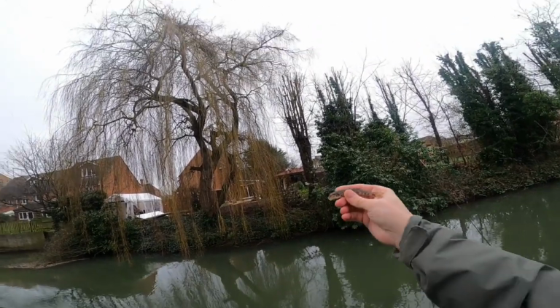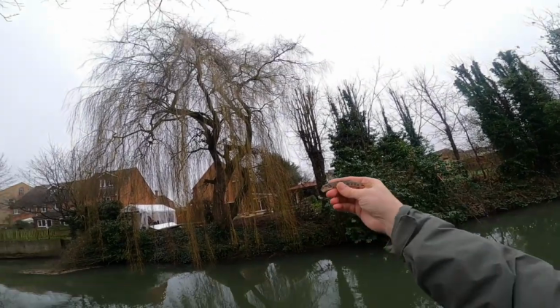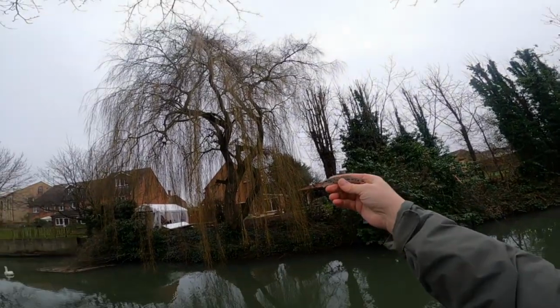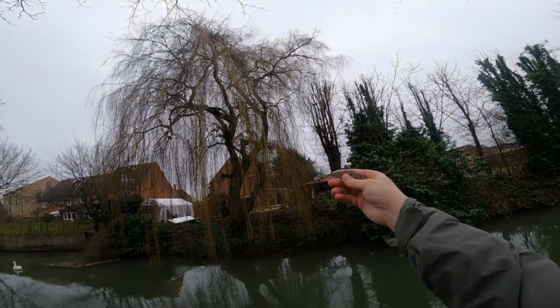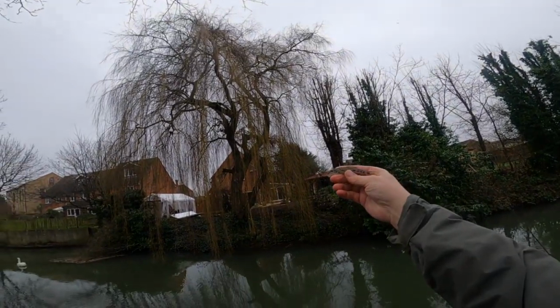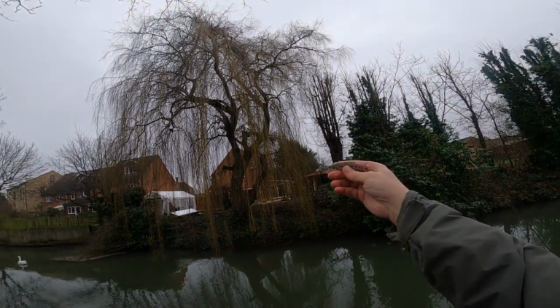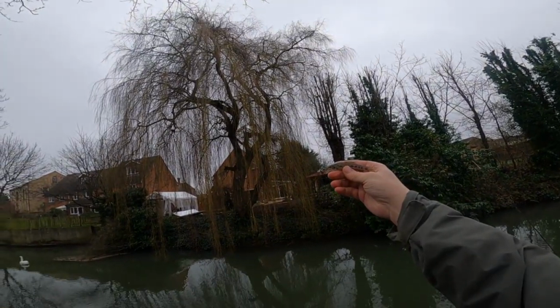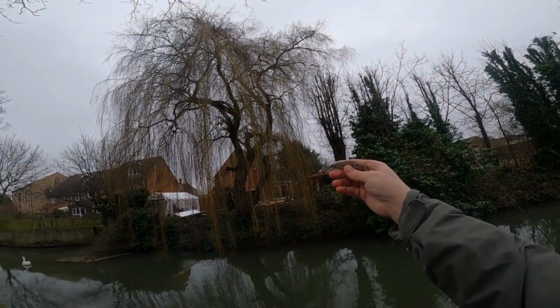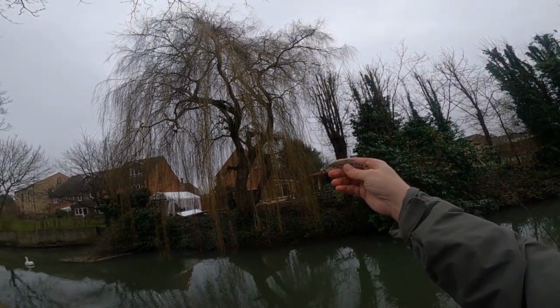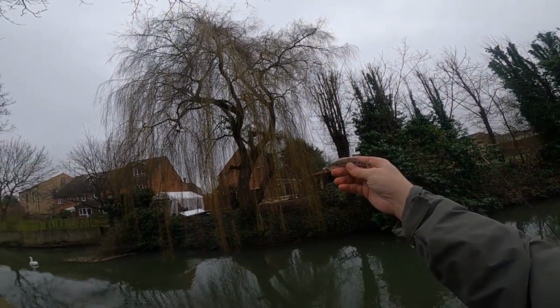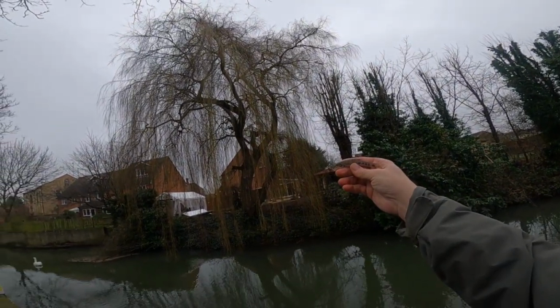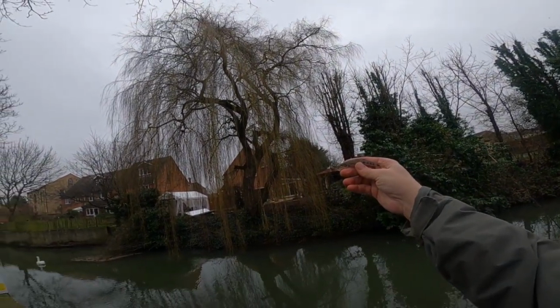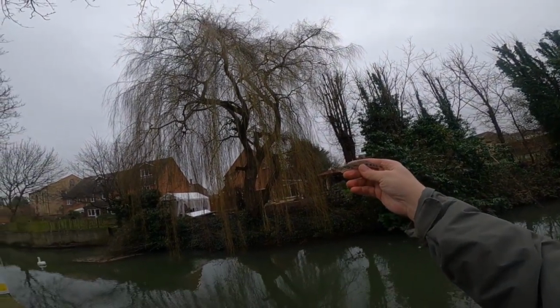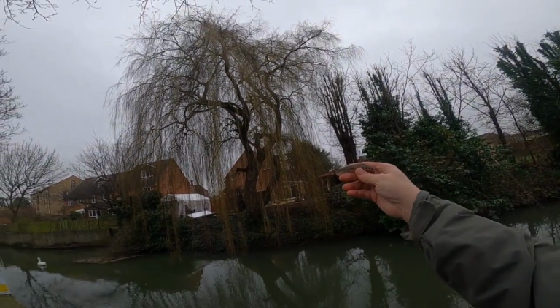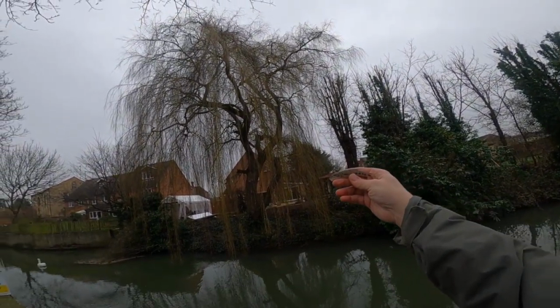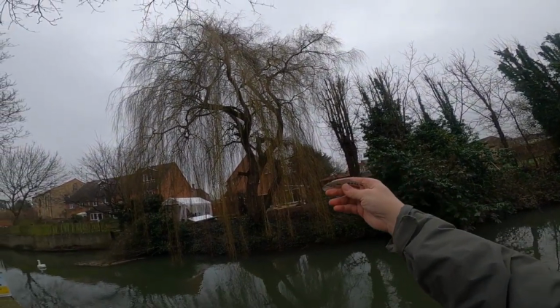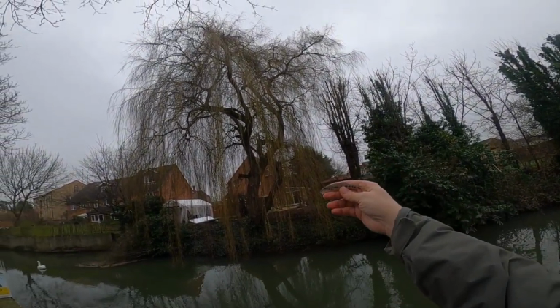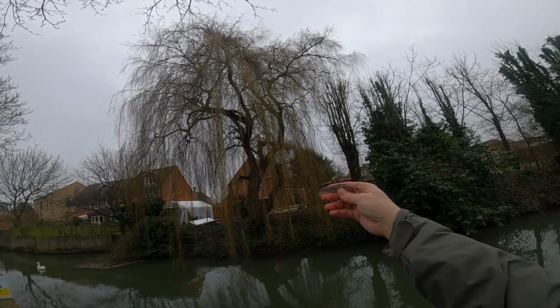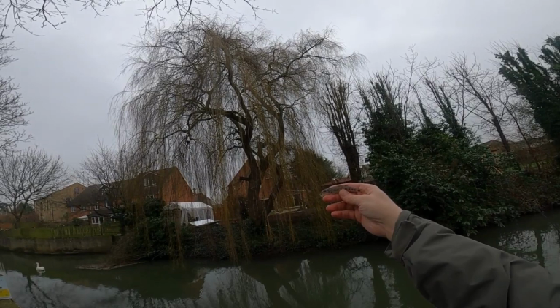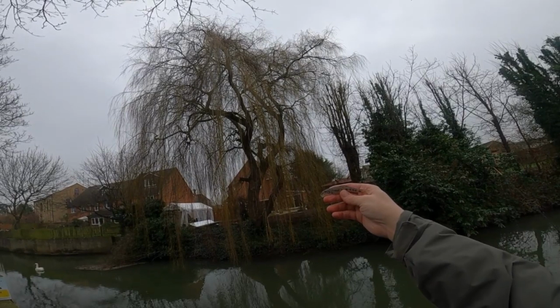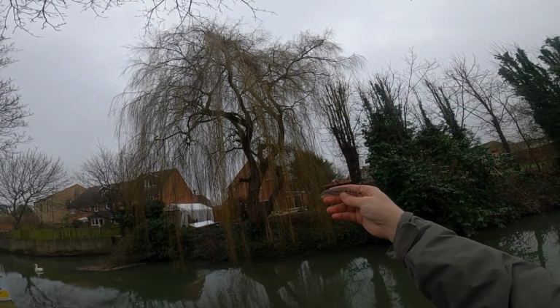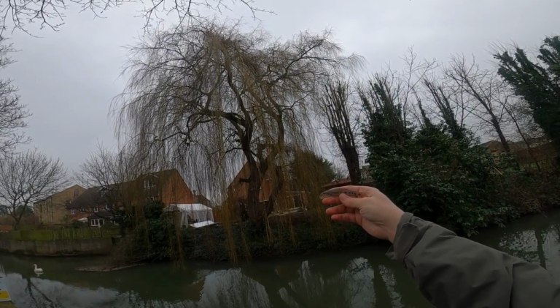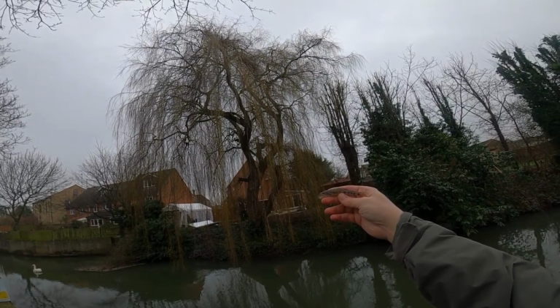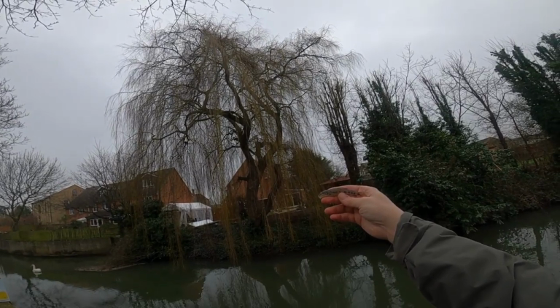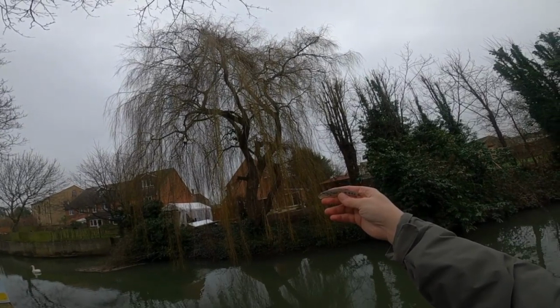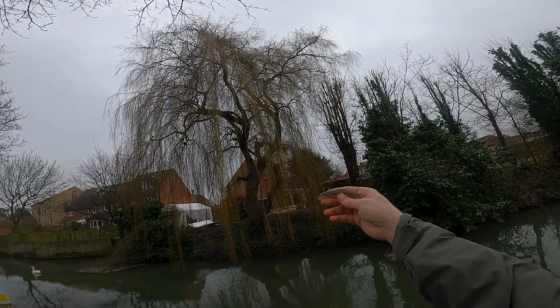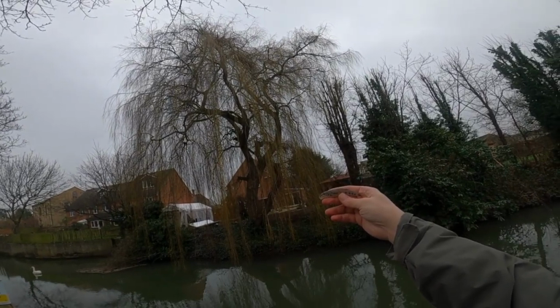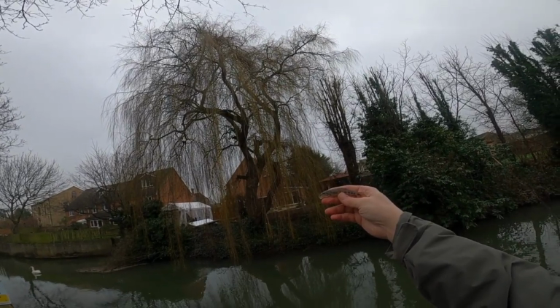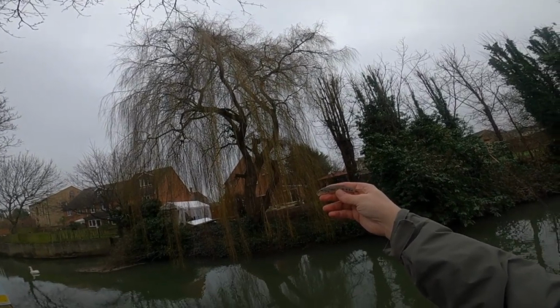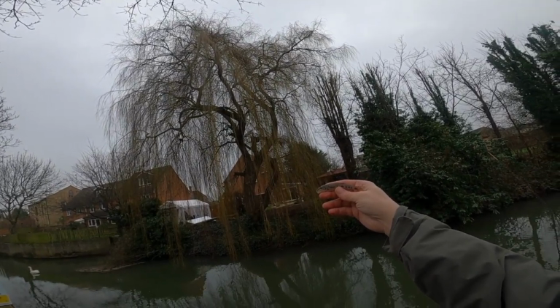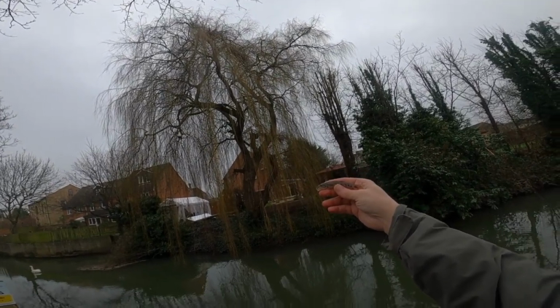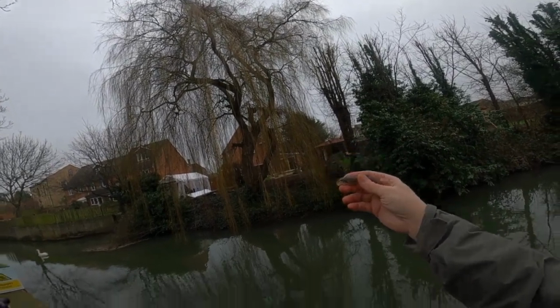Little gudgeon there guys — you don't see many of those round here so I'm quite happy with that, lovely little fish, just on a couple of maggots.